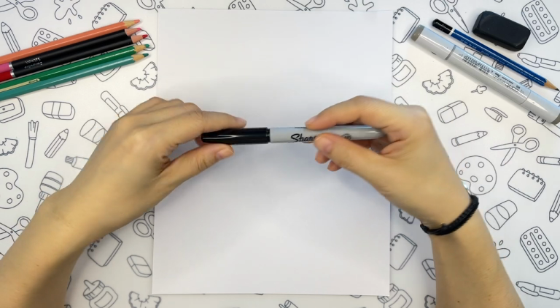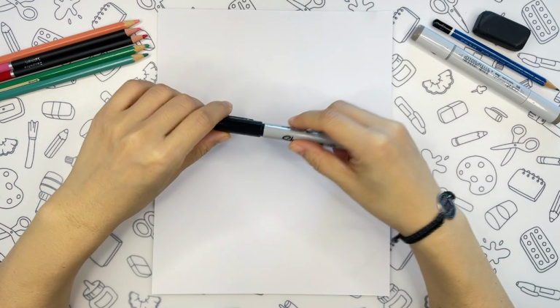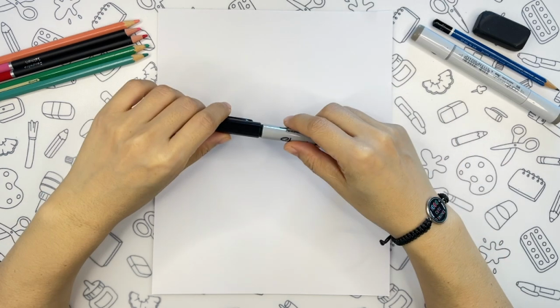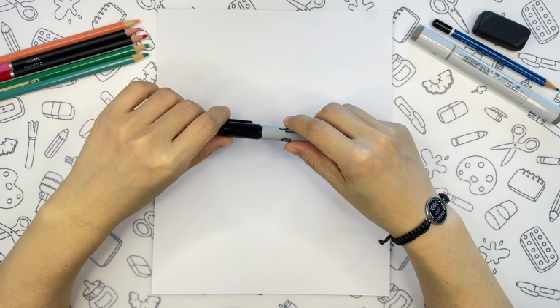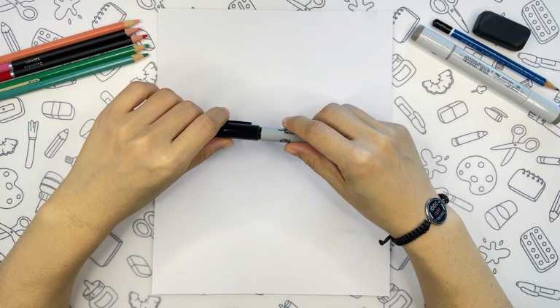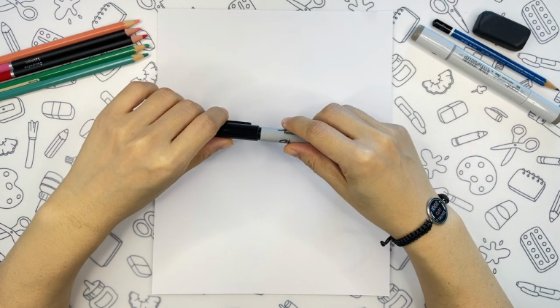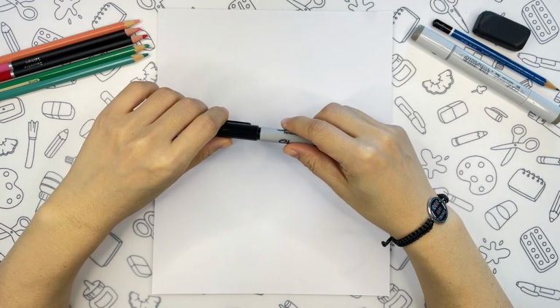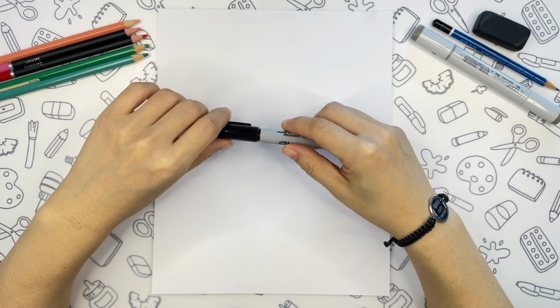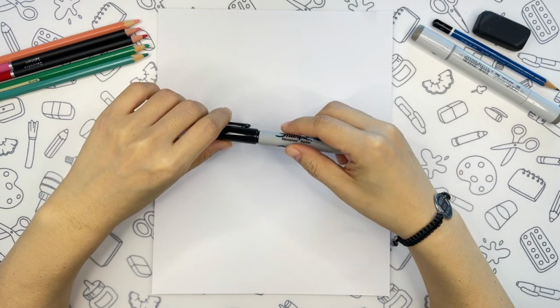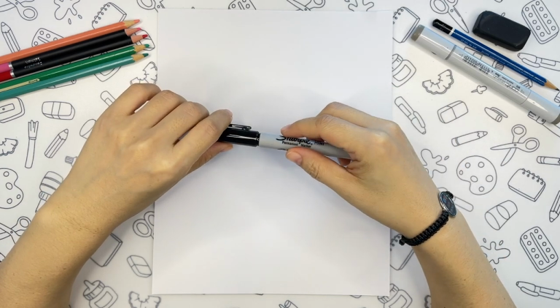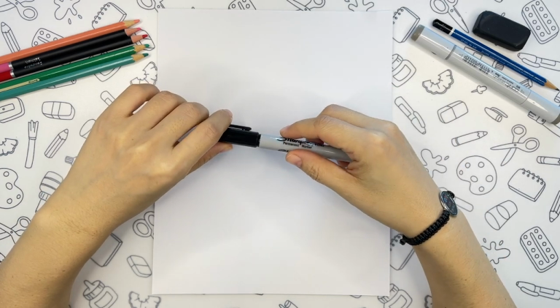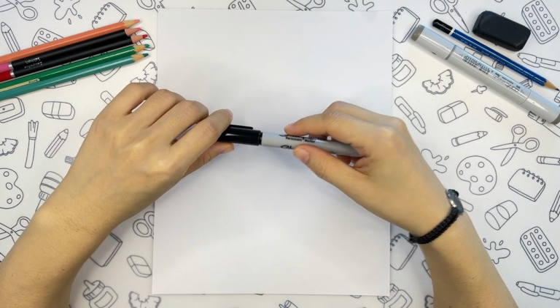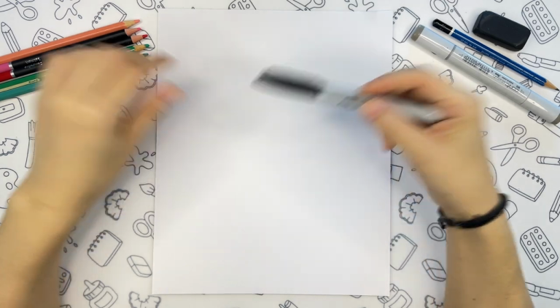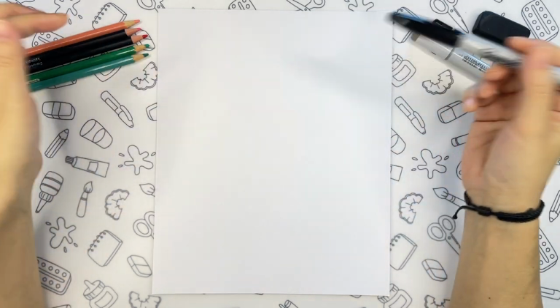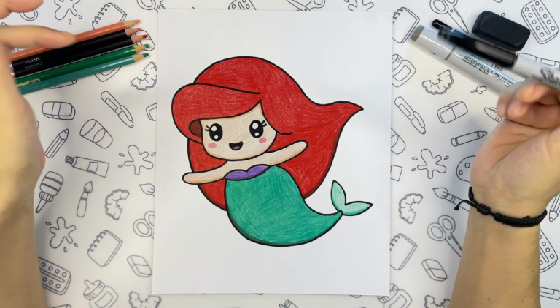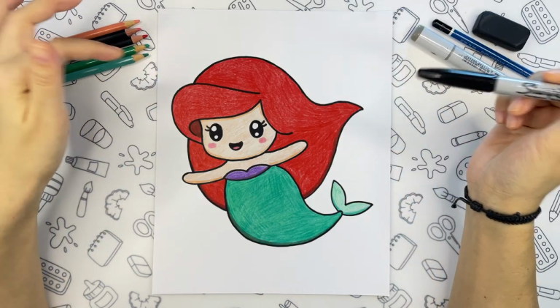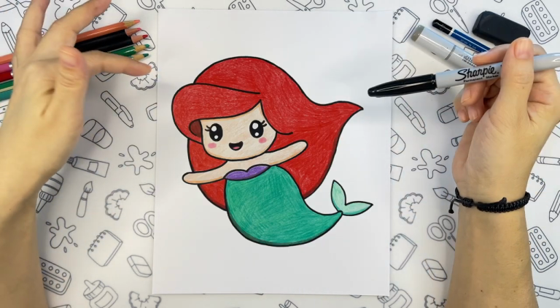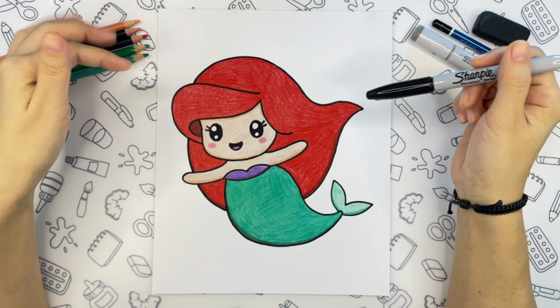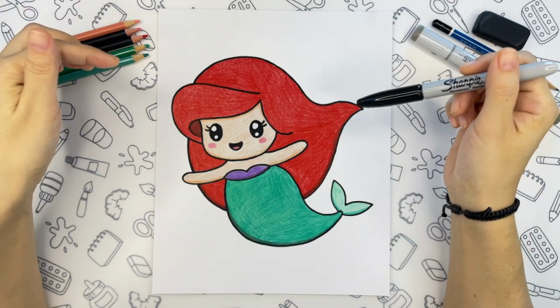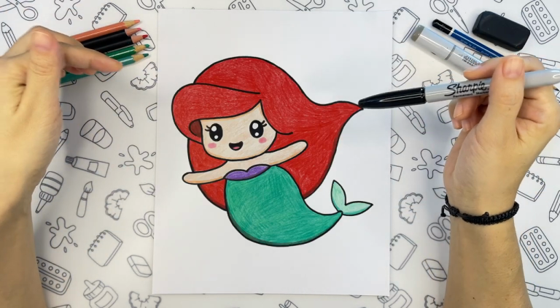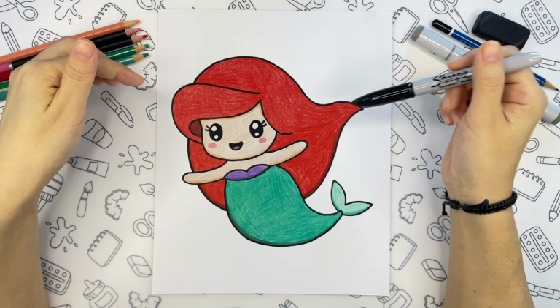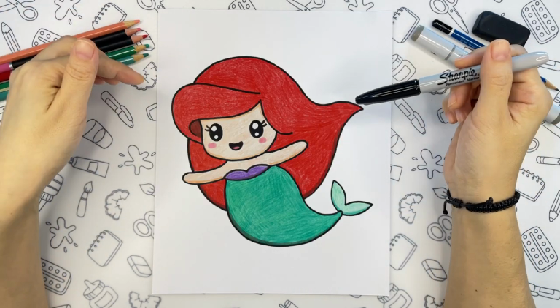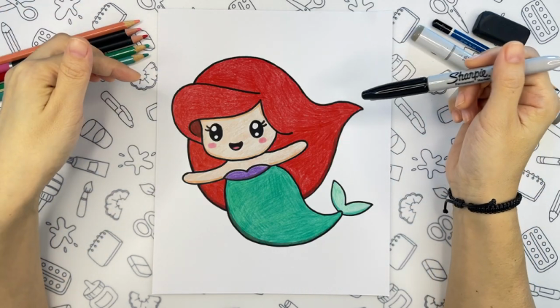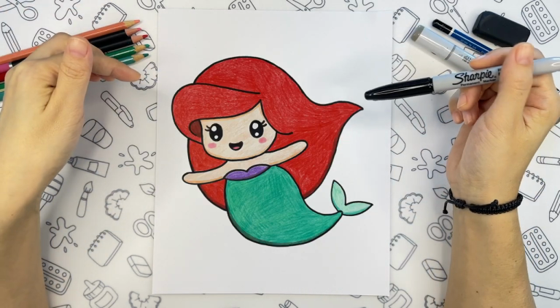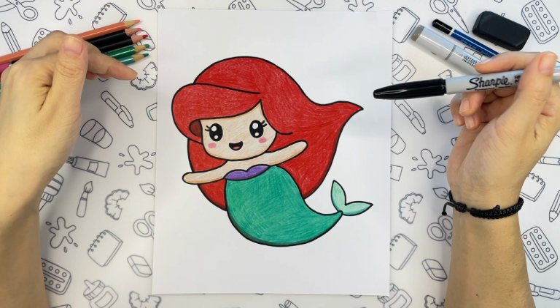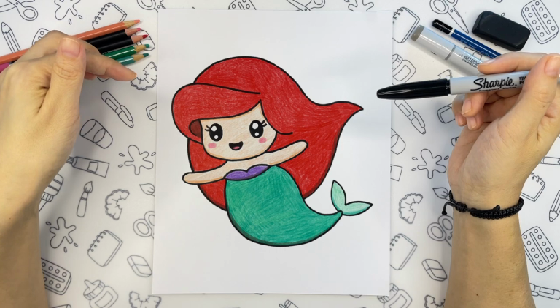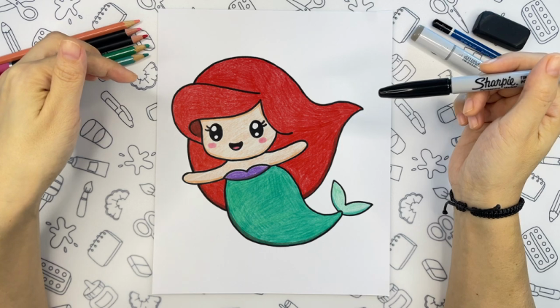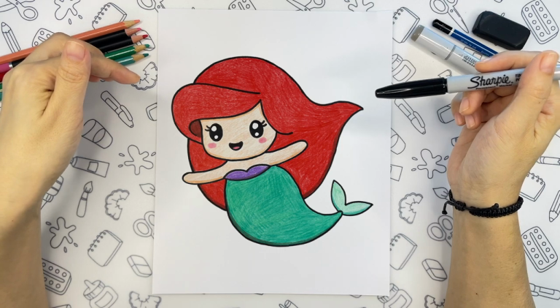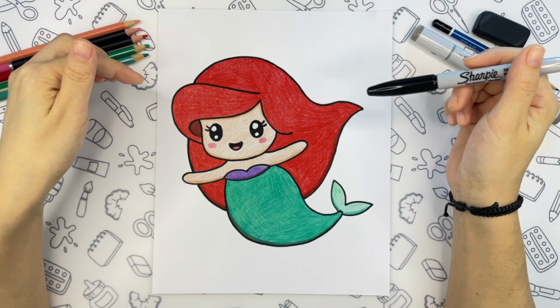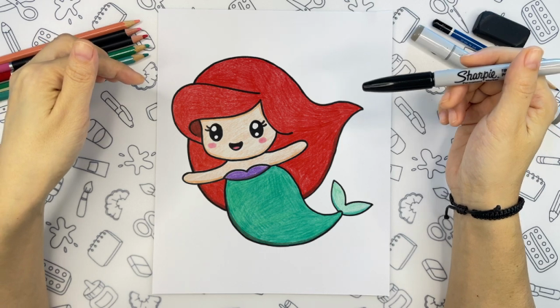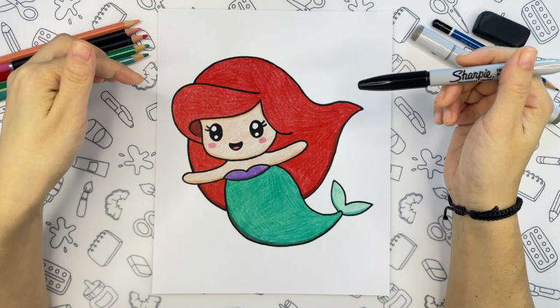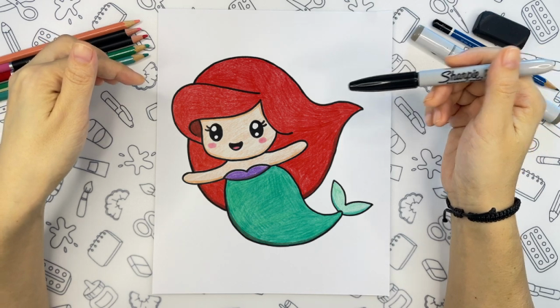Hi friends! Today you will learn how to draw Ariel the Little Mermaid cute and easy. Let's get started!